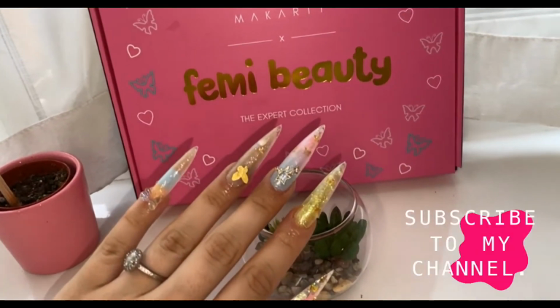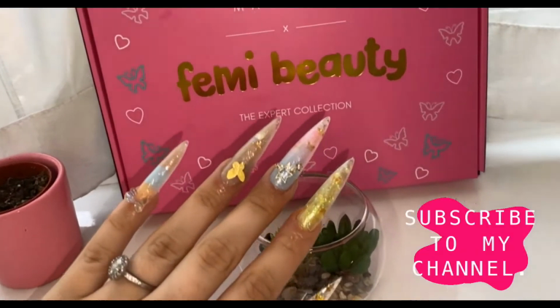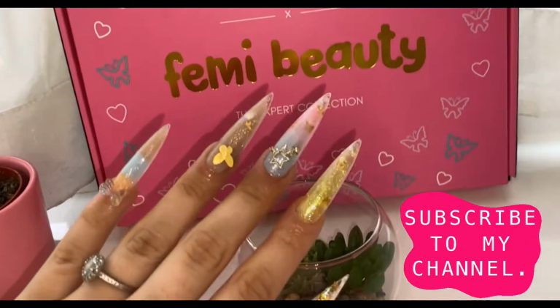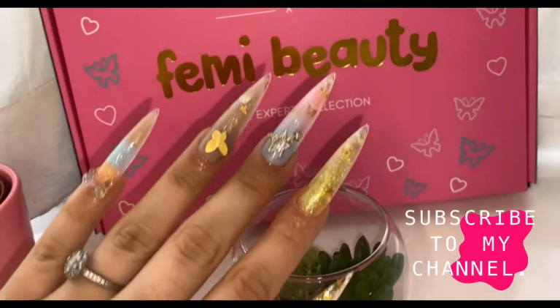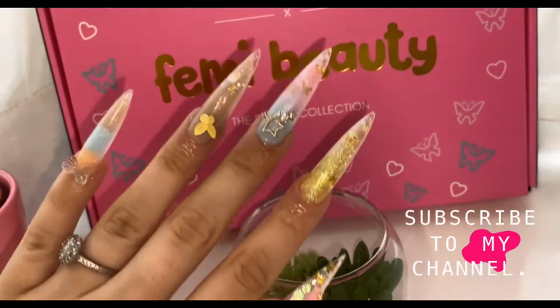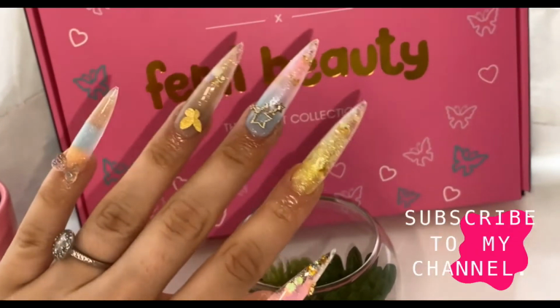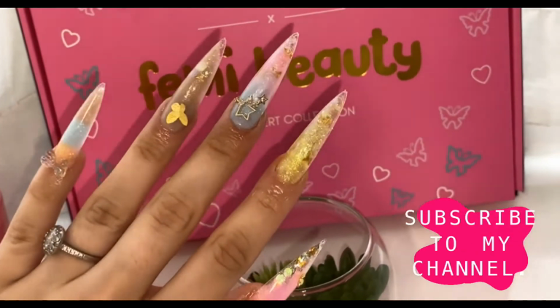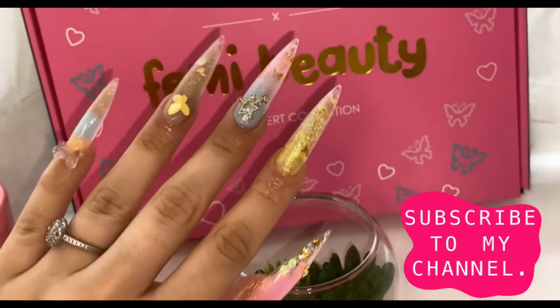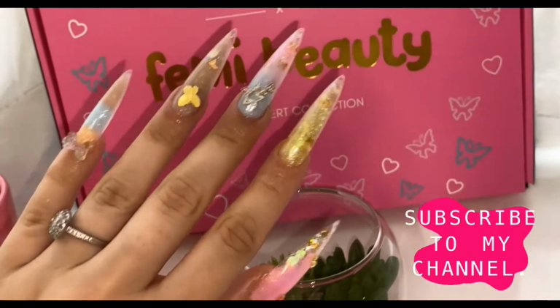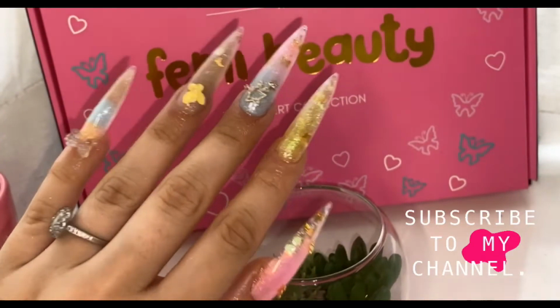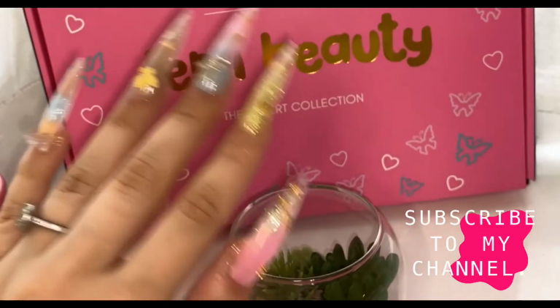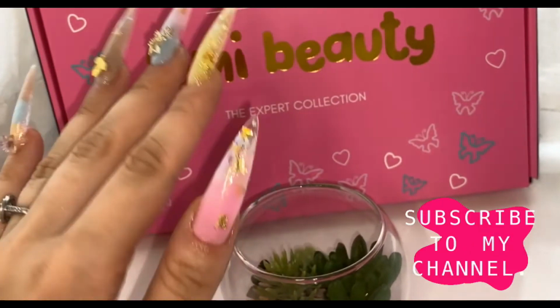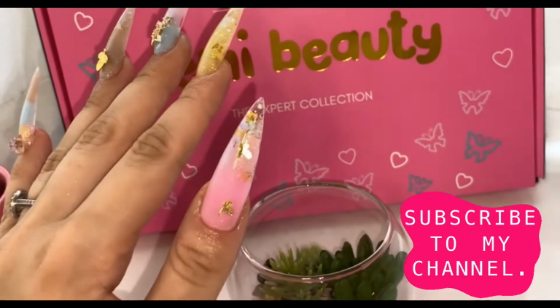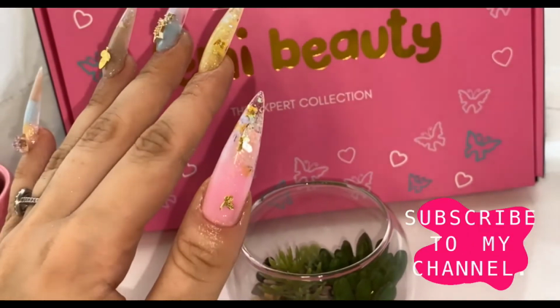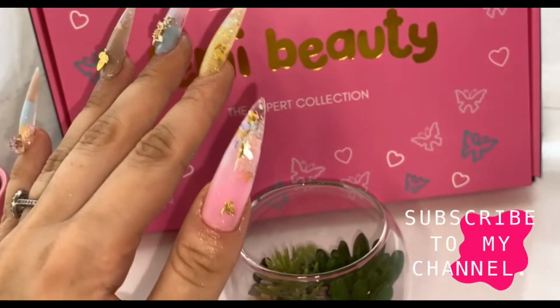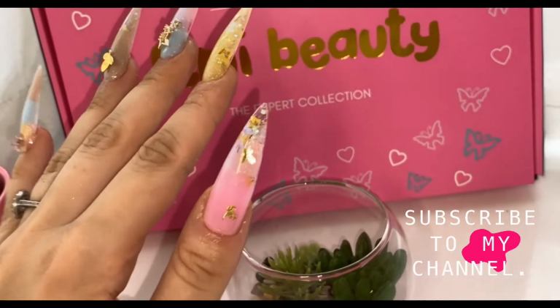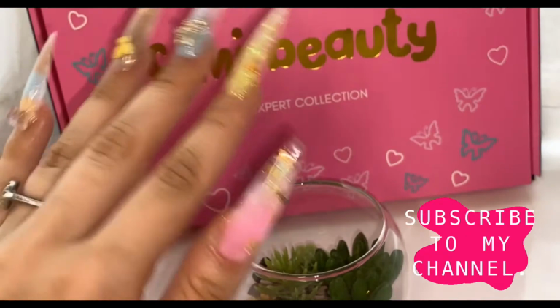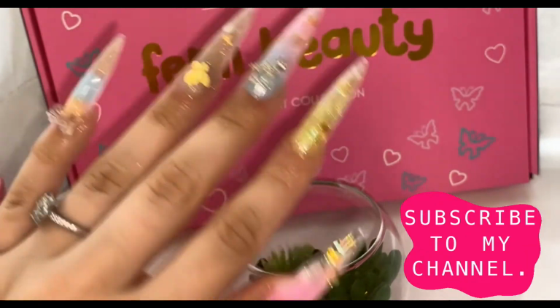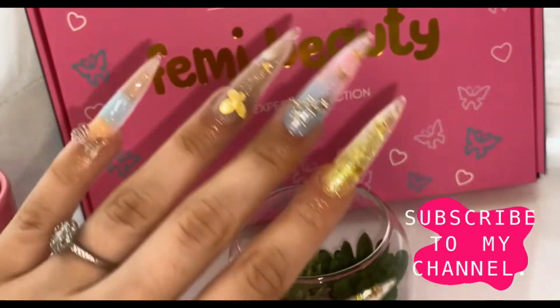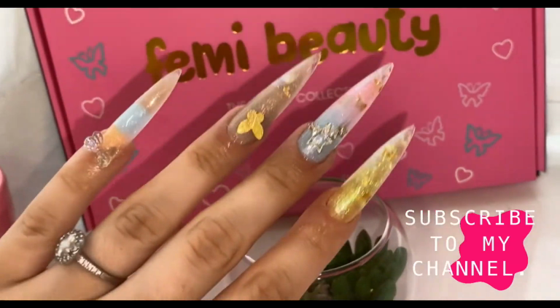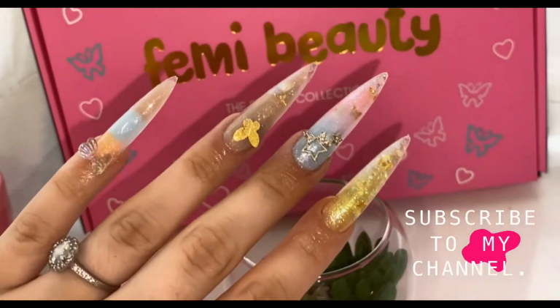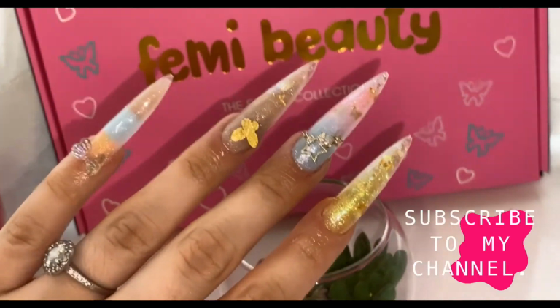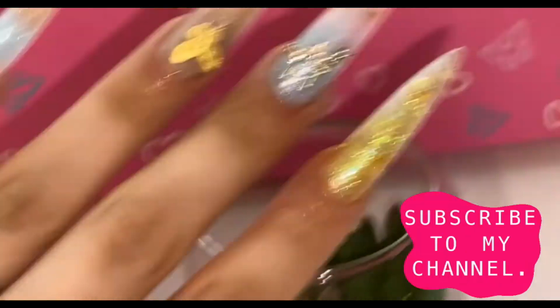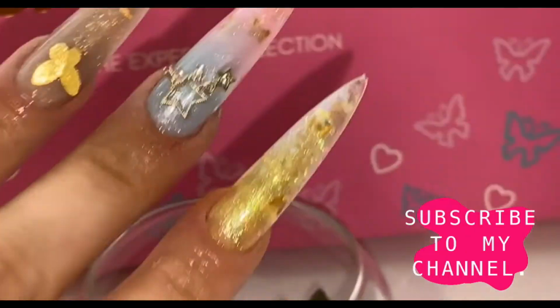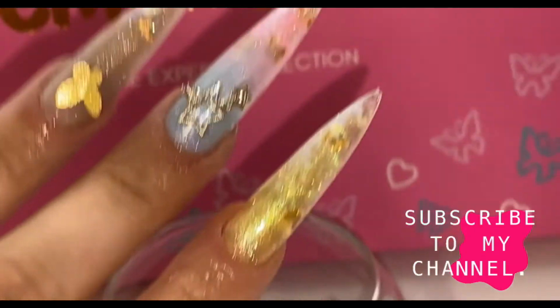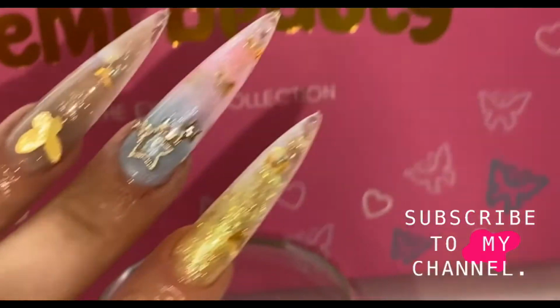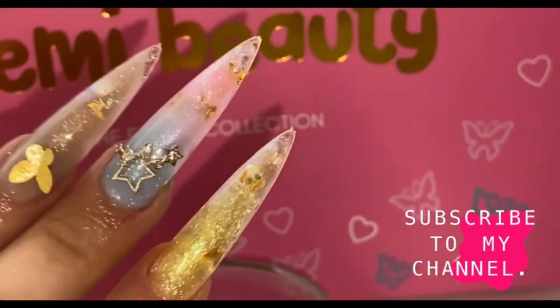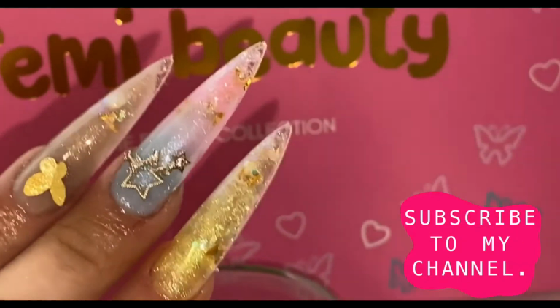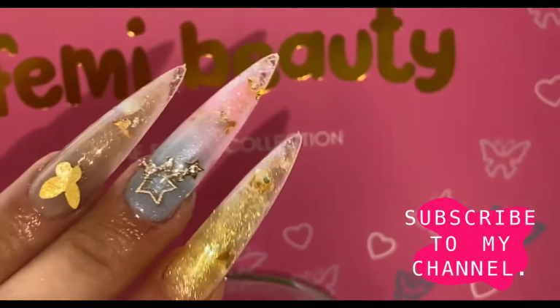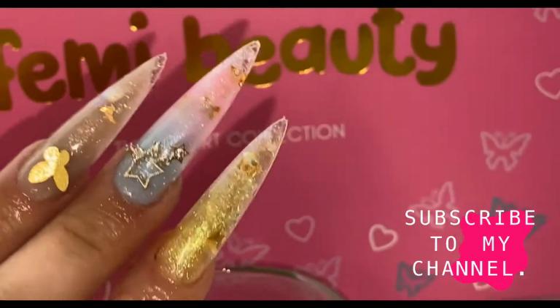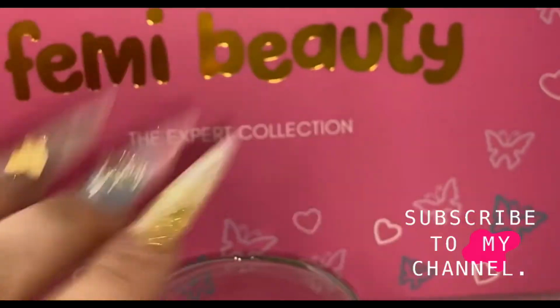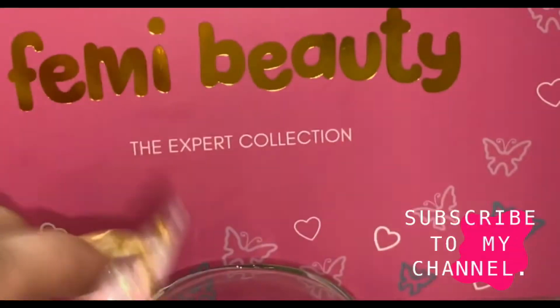This is the finished look, and I'm so happy with it. Thank you all for watching — don't forget to subscribe to my channel, and I'll see you all soon. Bye!